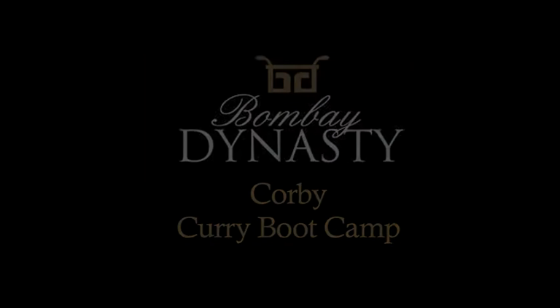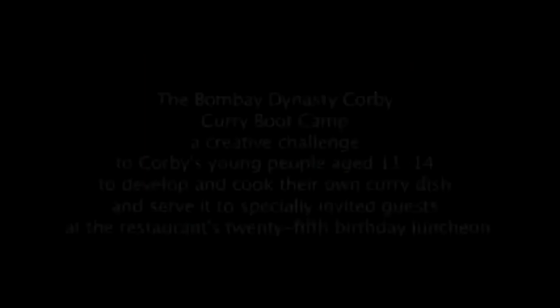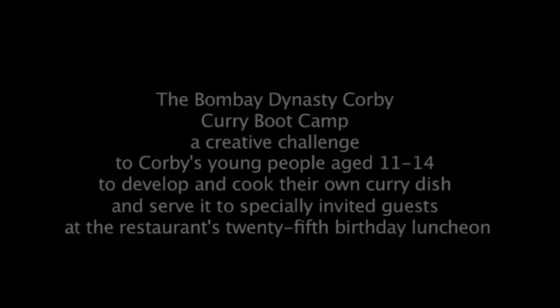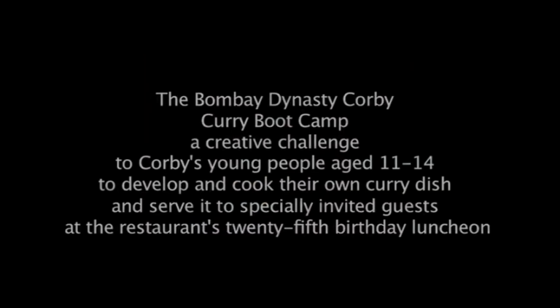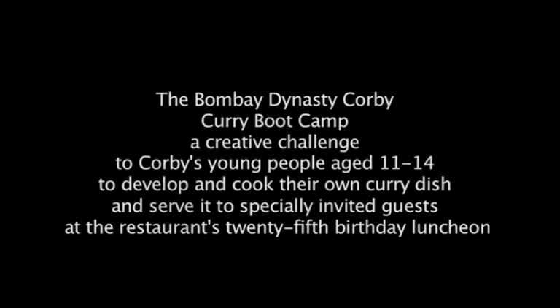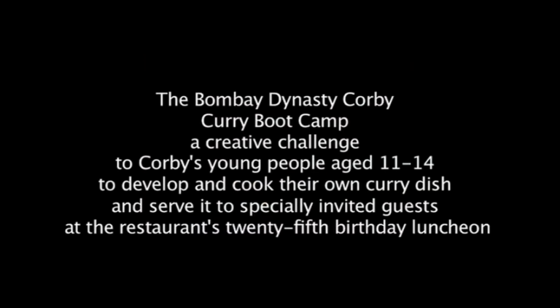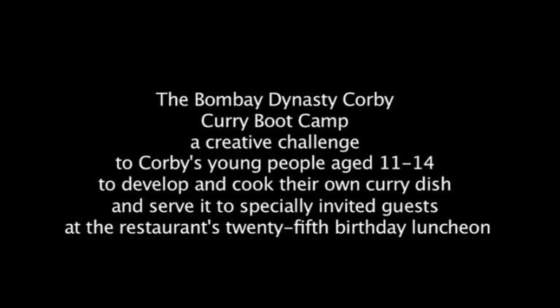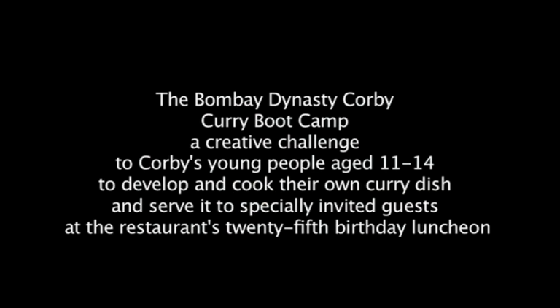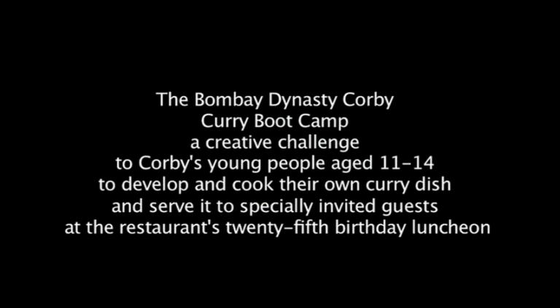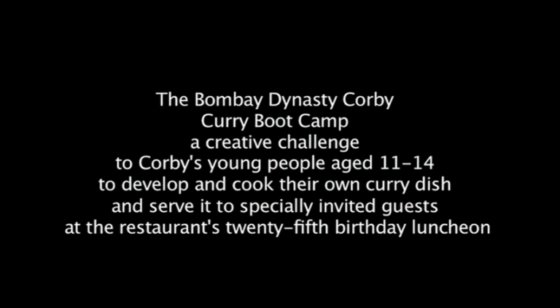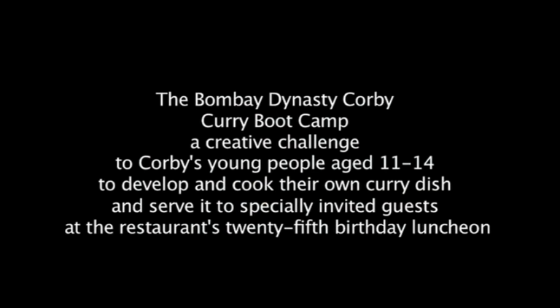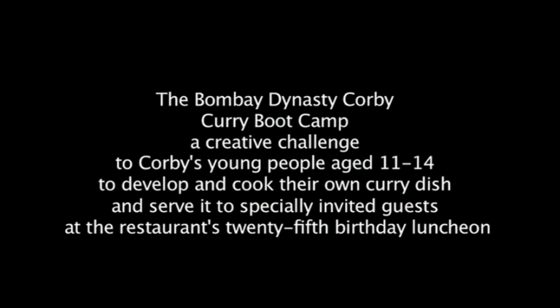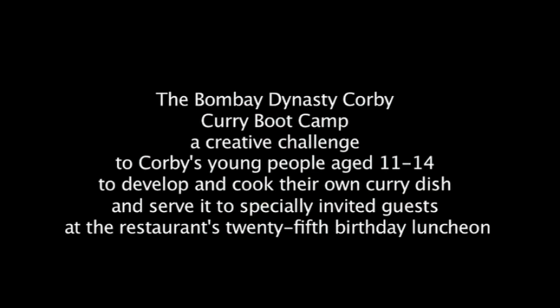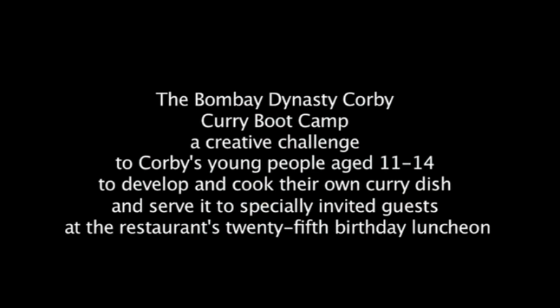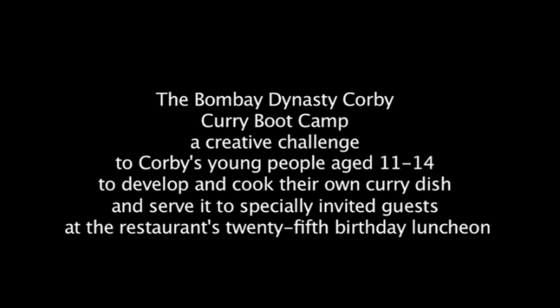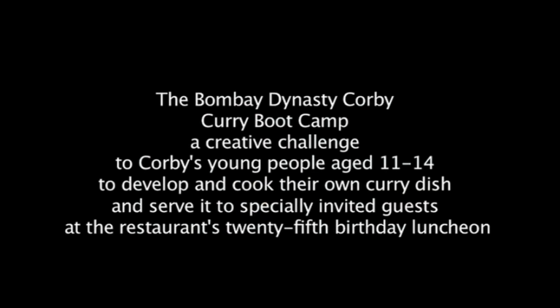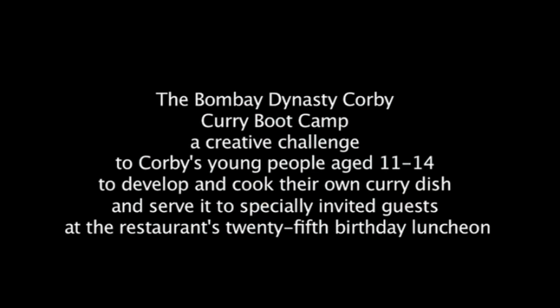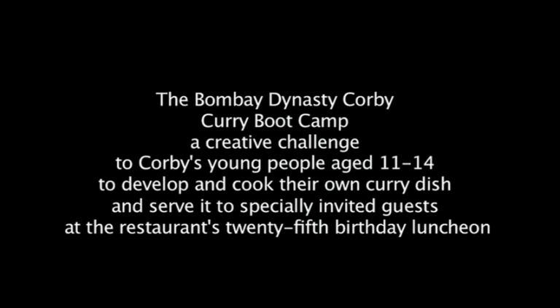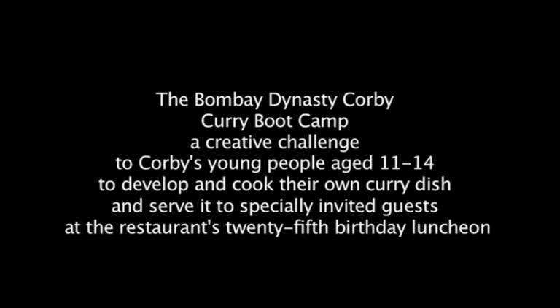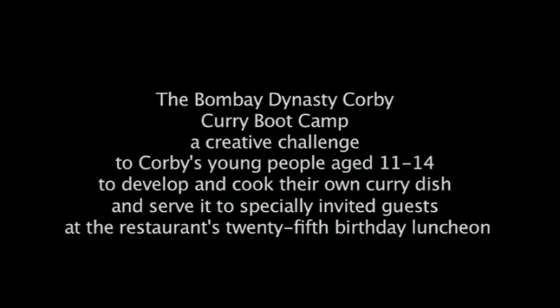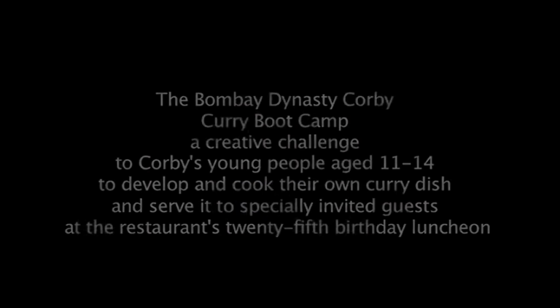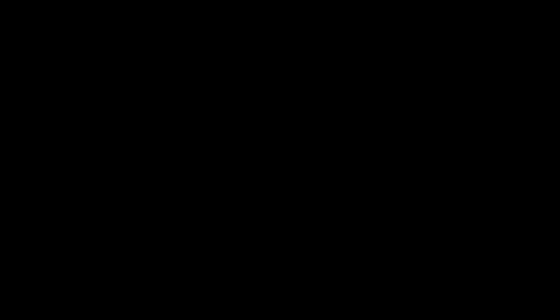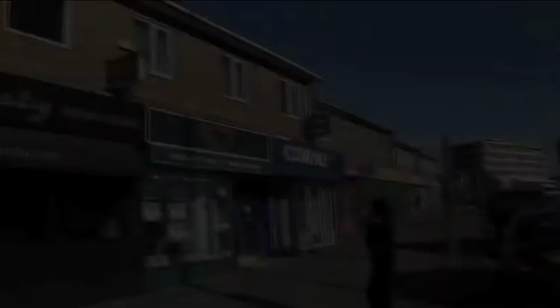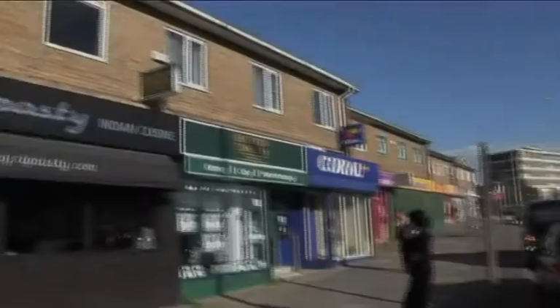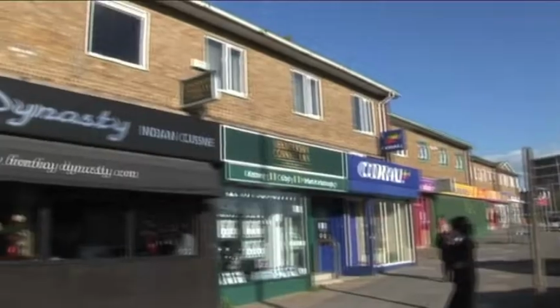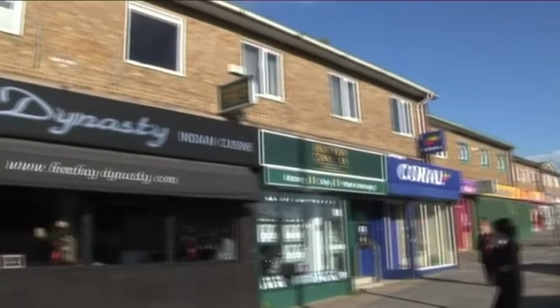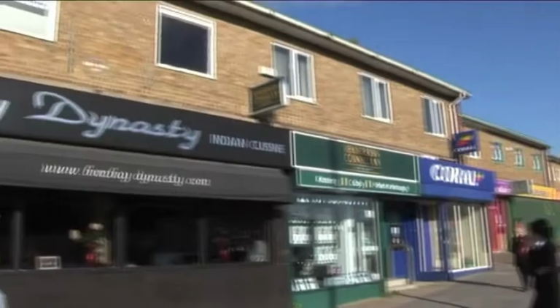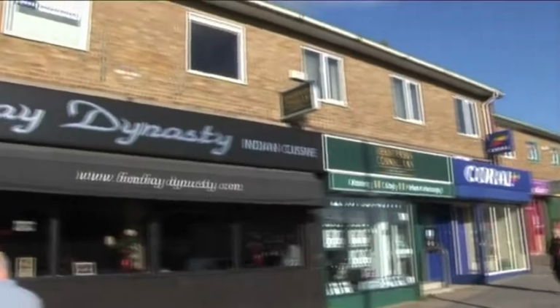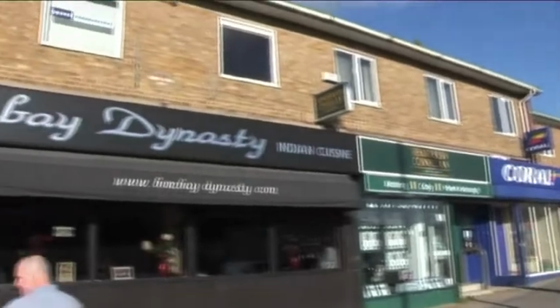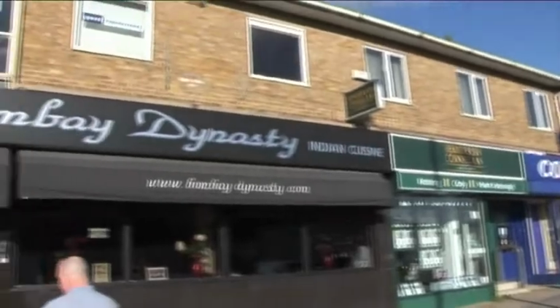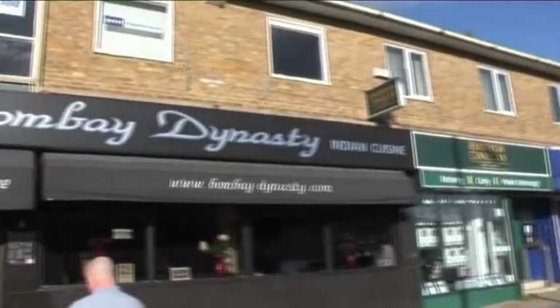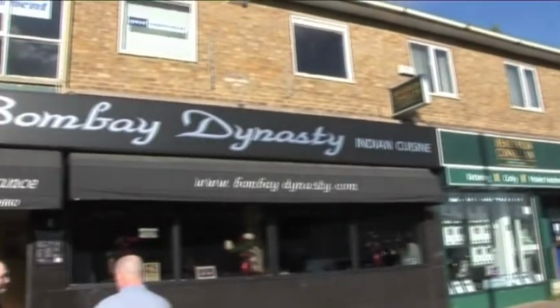The Bombay Dynasty was Corby's very first Indian restaurant. It opened in 1987.